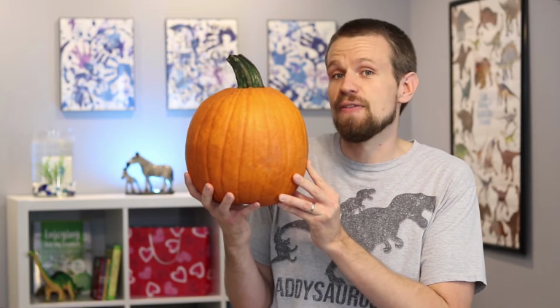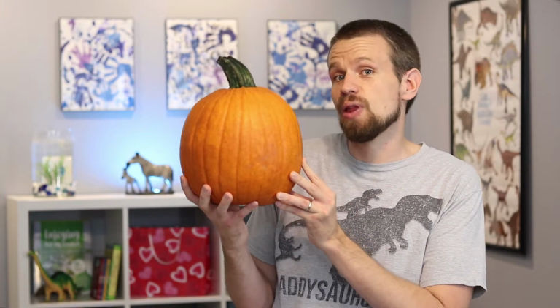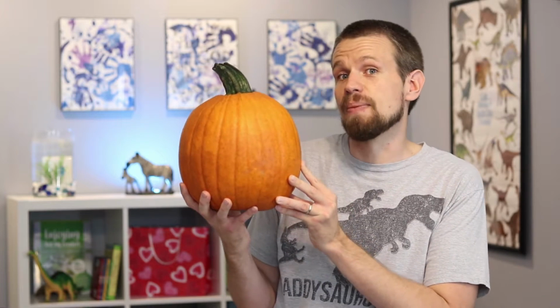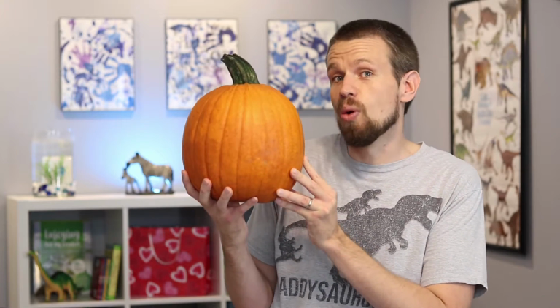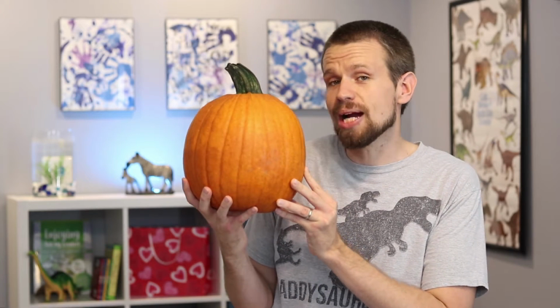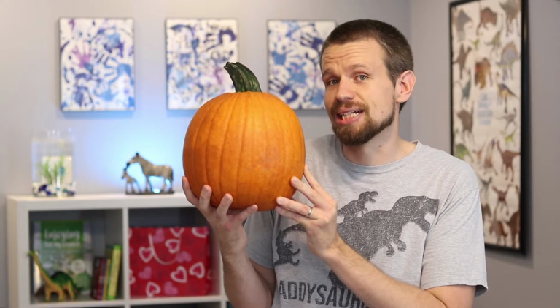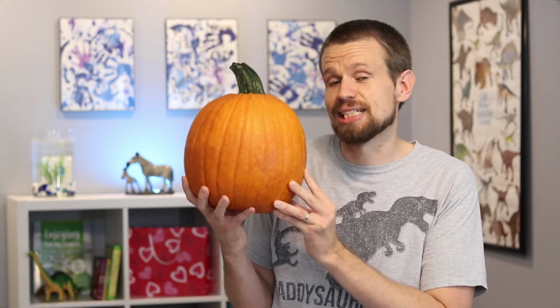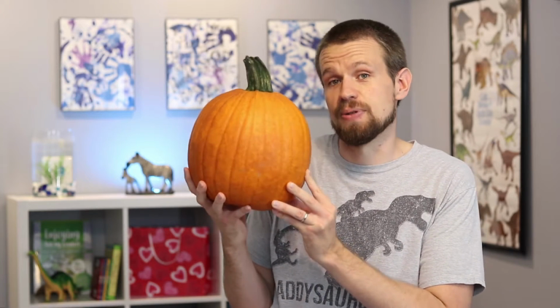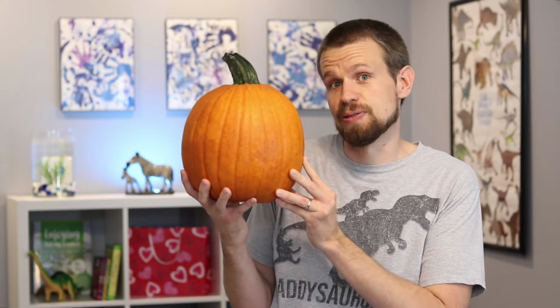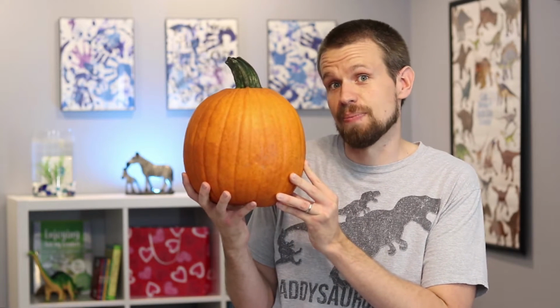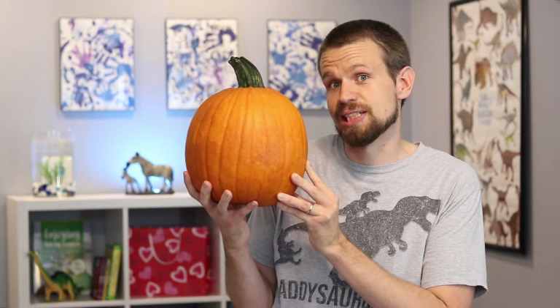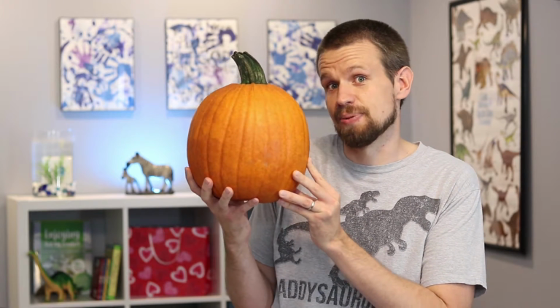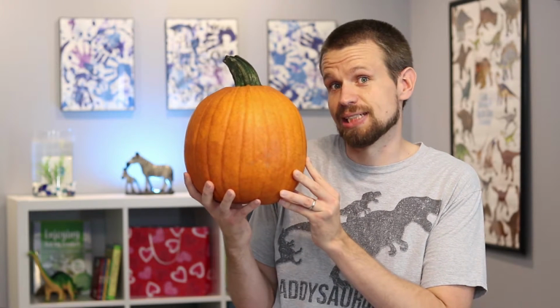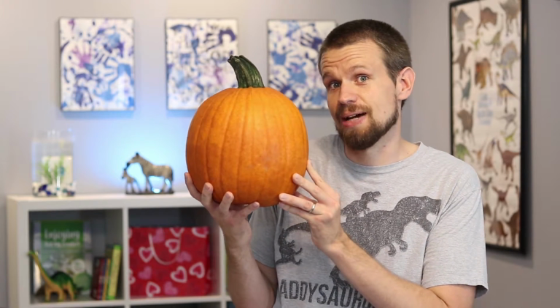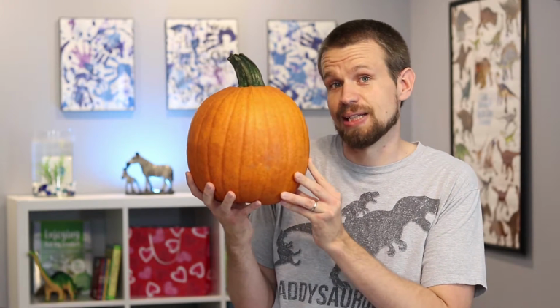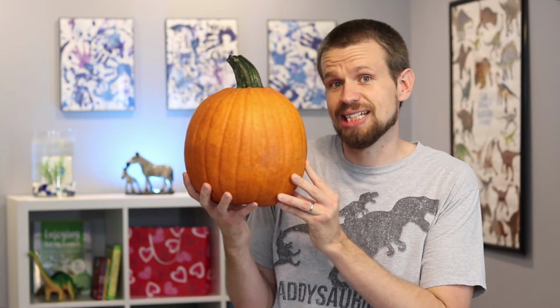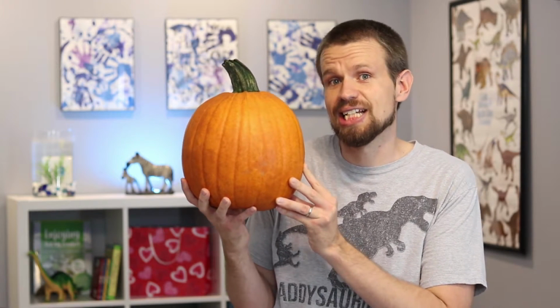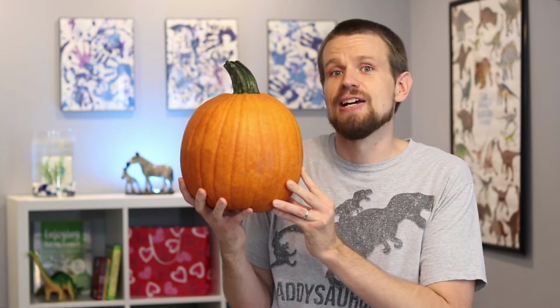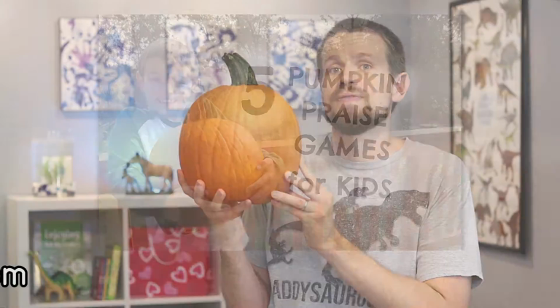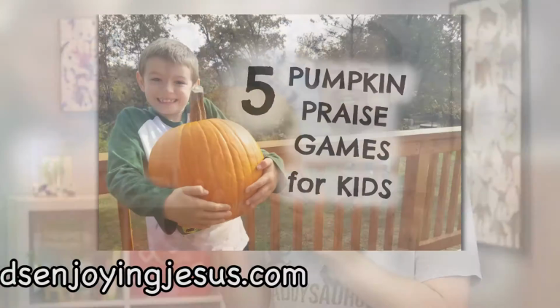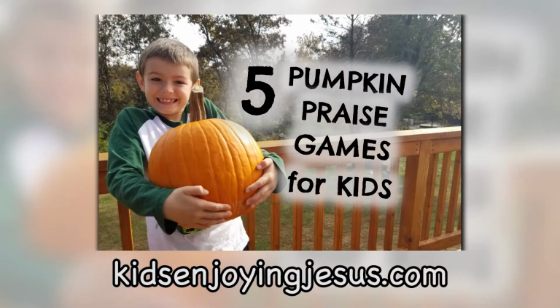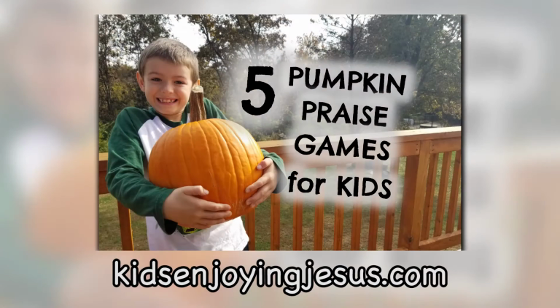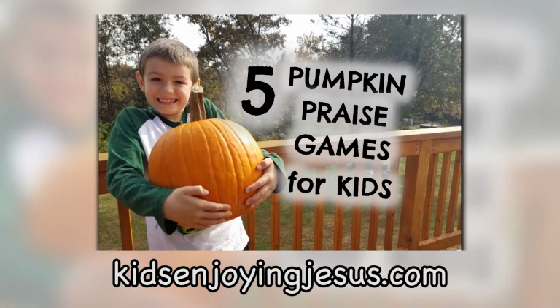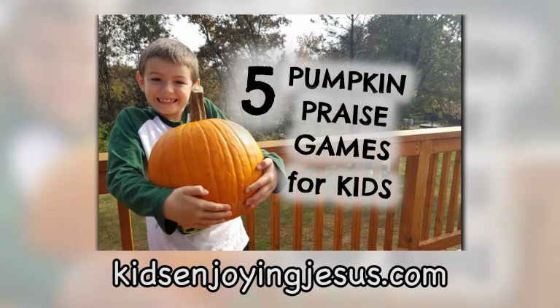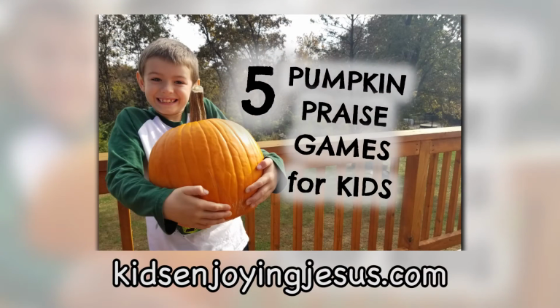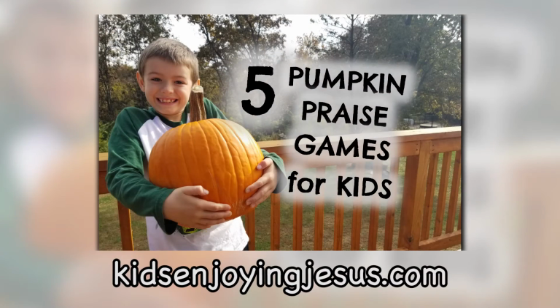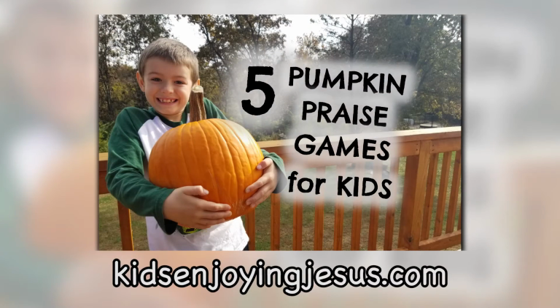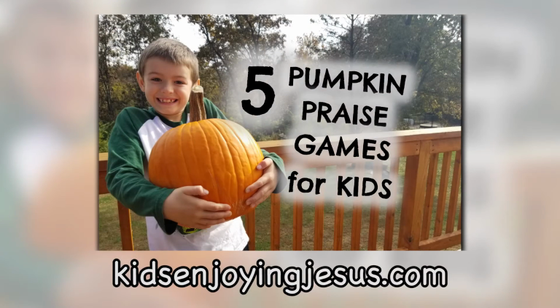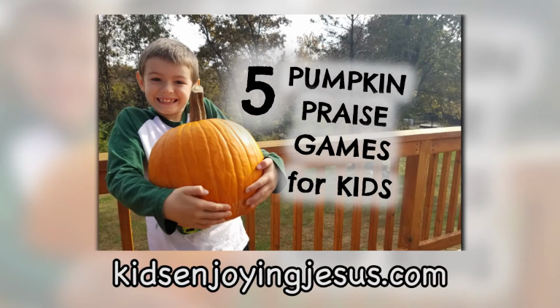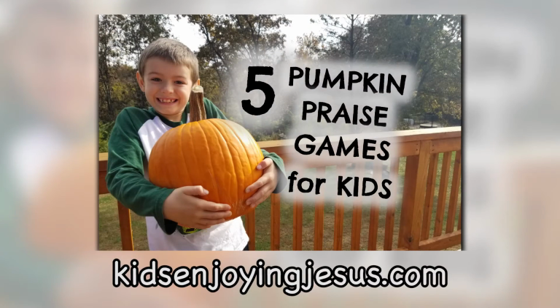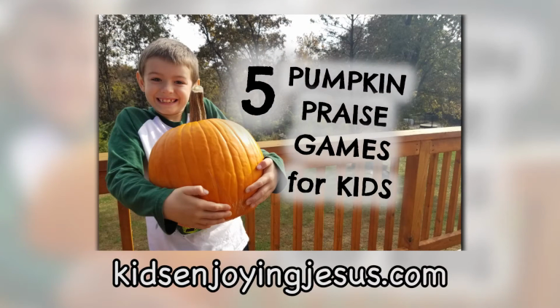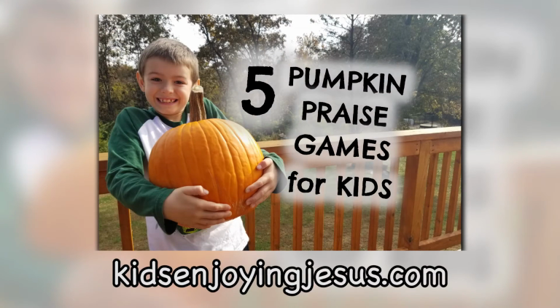If you'd like more ideas to help you use pumpkins to praise God with kids, visit our blog at kidsenjoyingjesus.com.